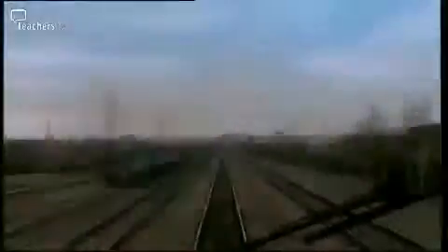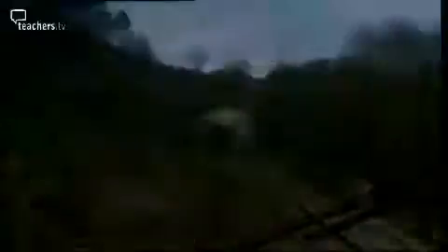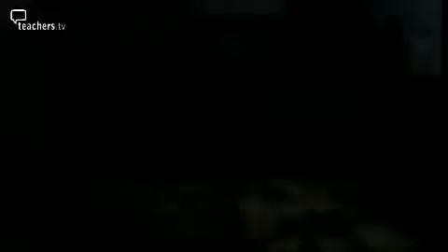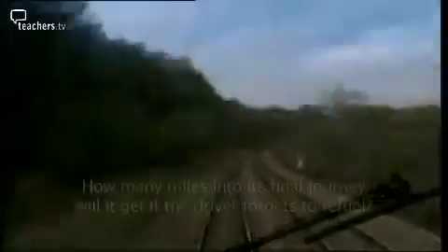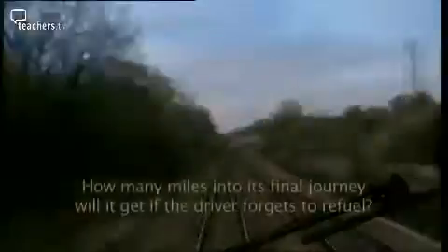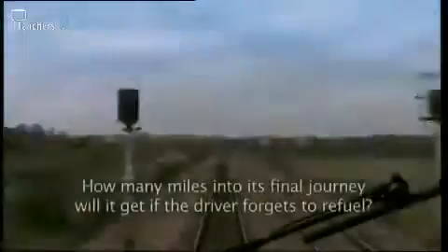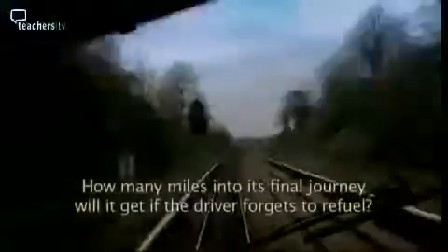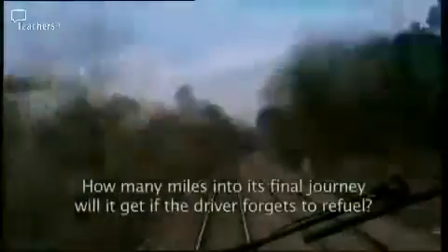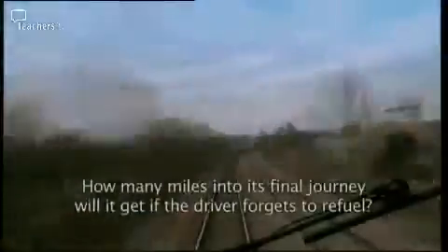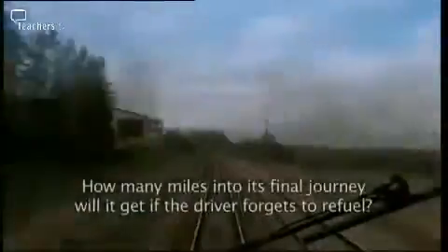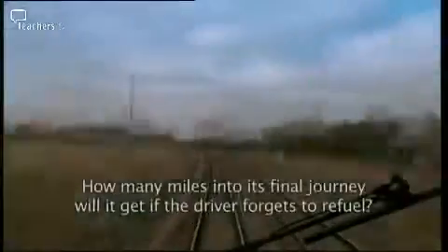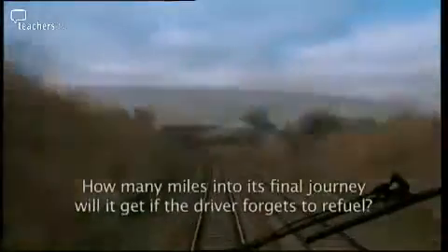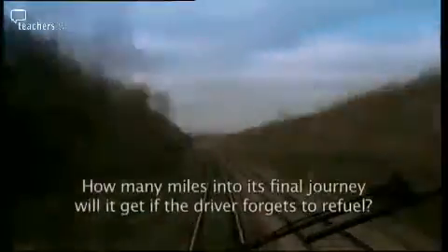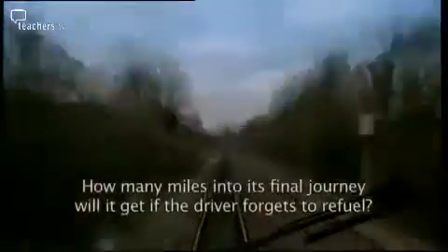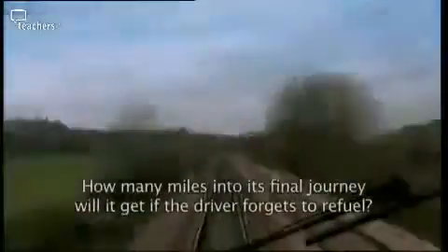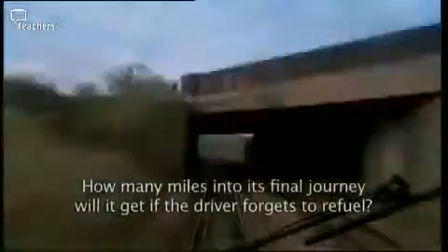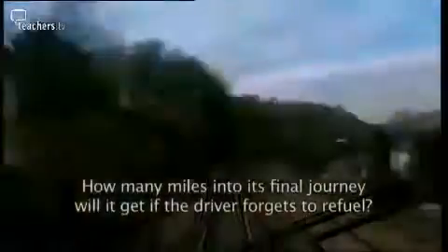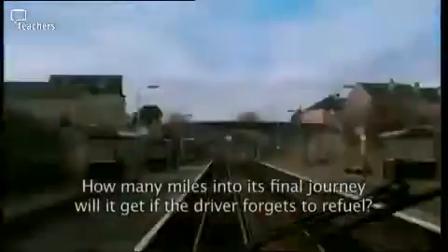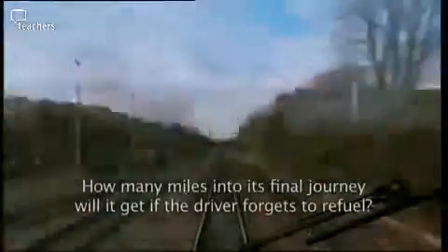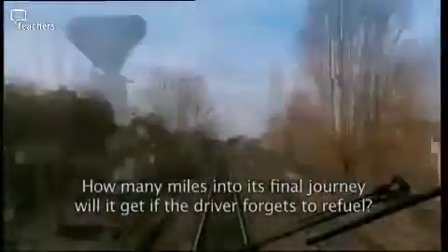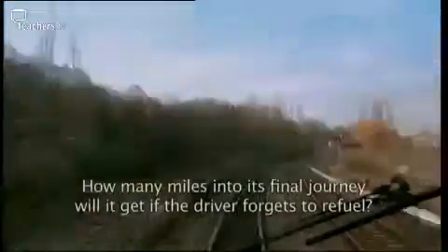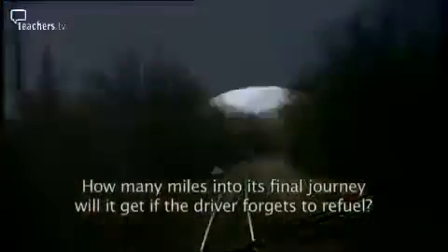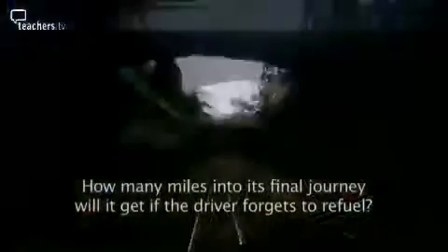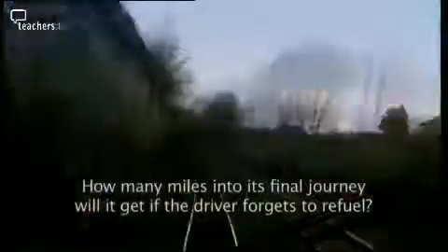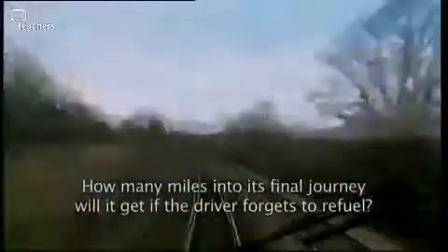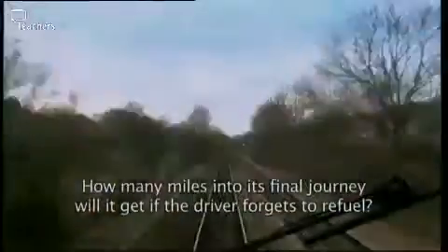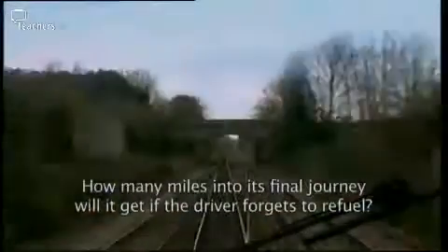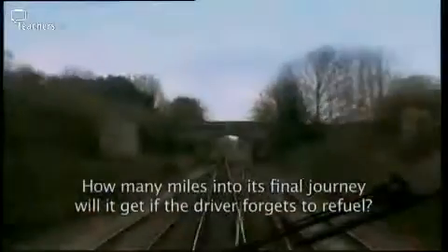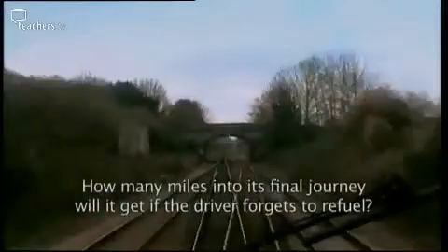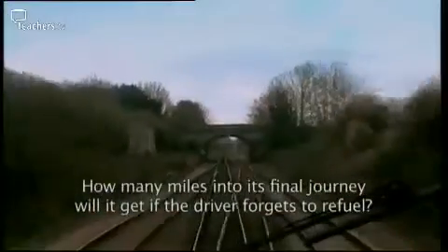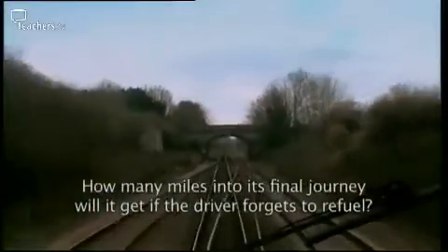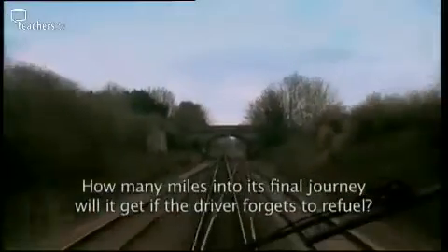How many miles into its final journey would the train get if the driver forgets to refuel?